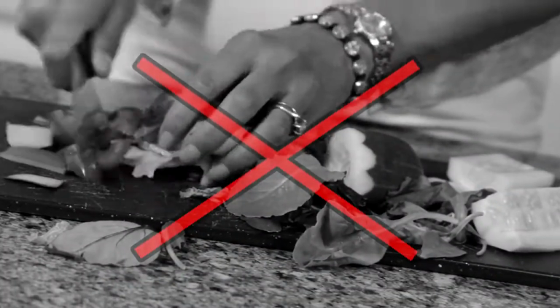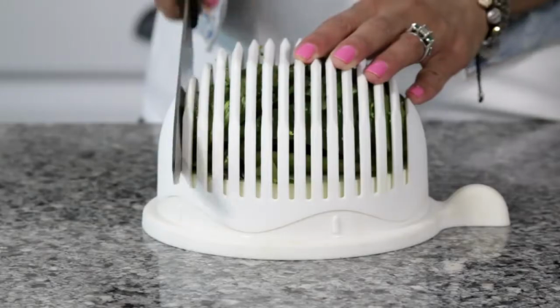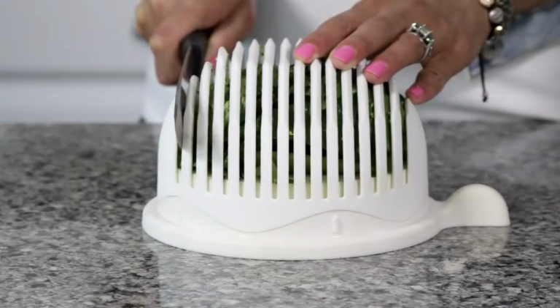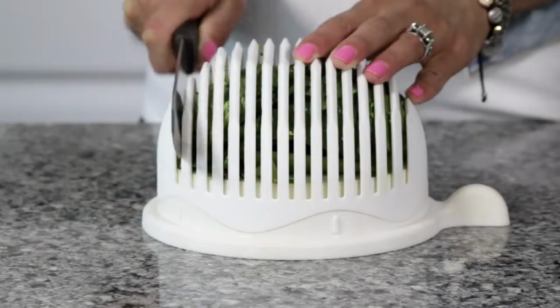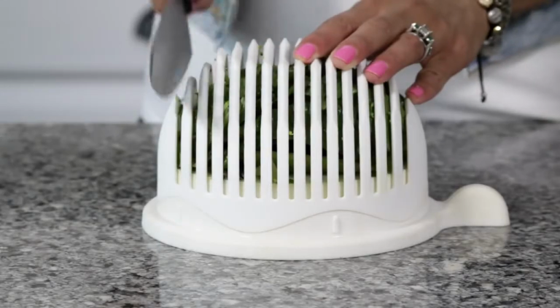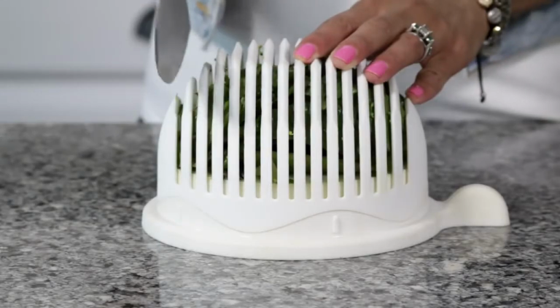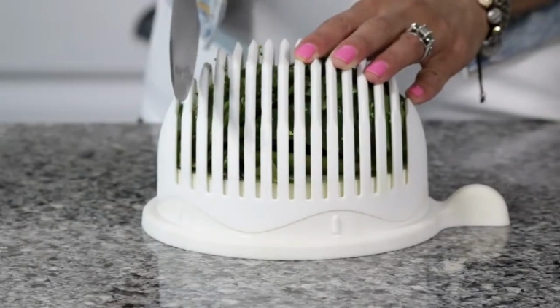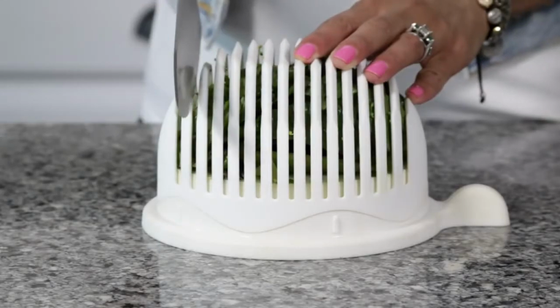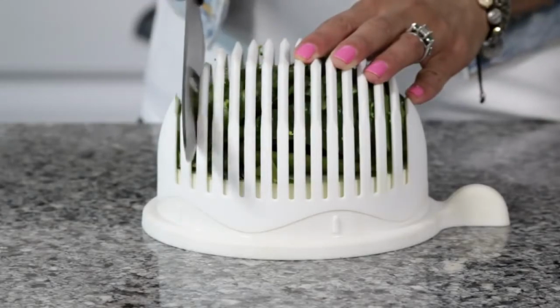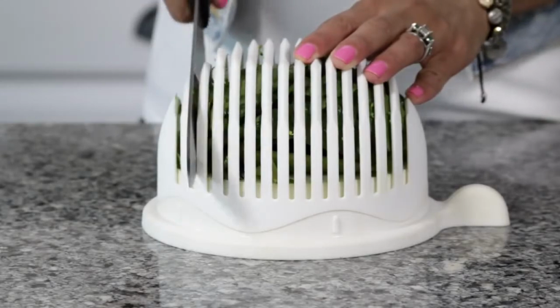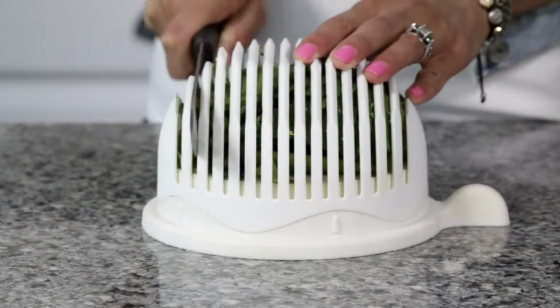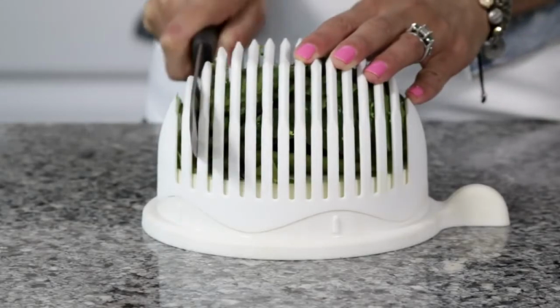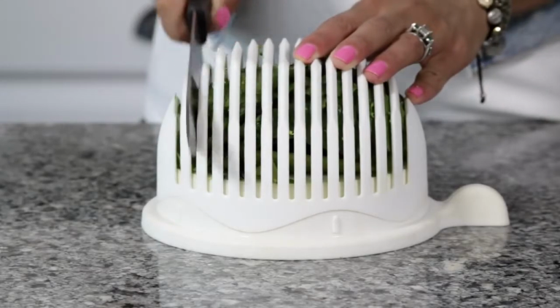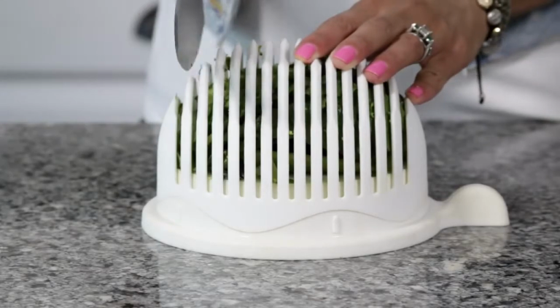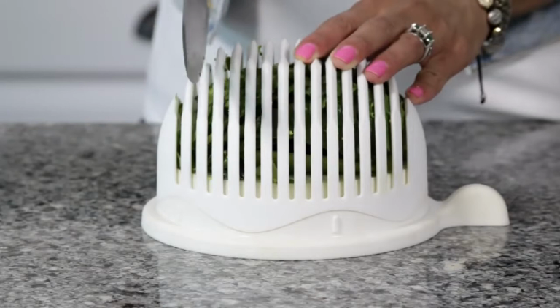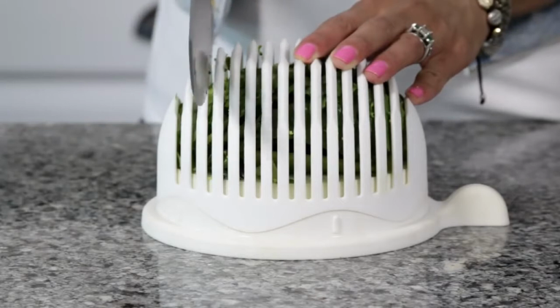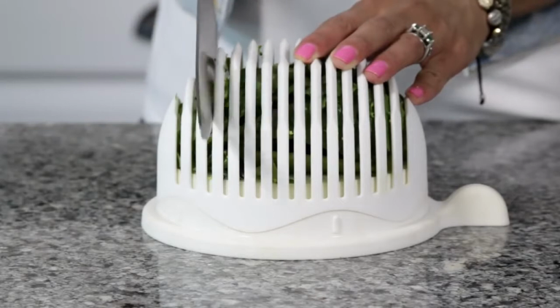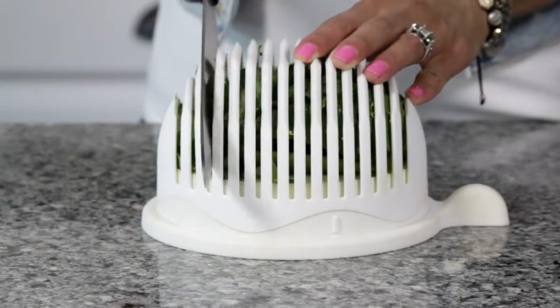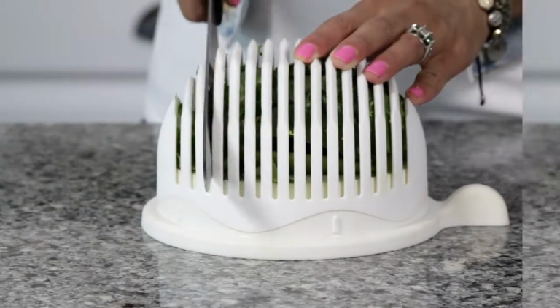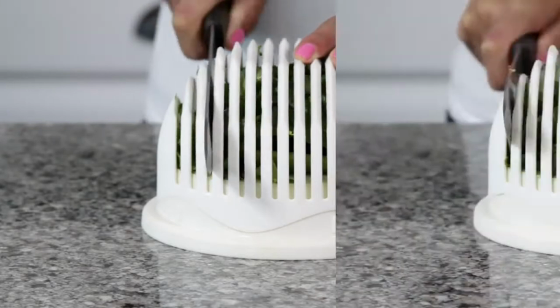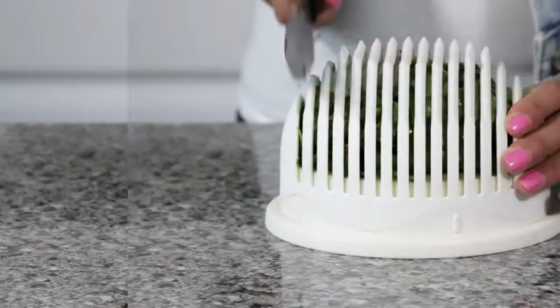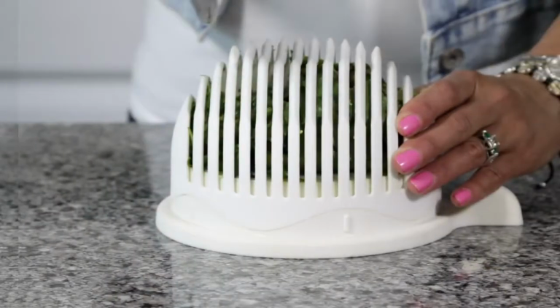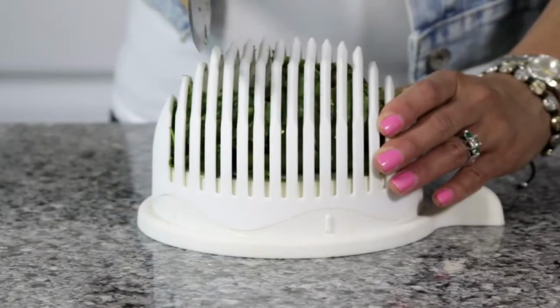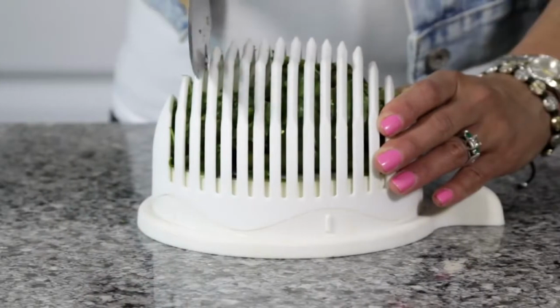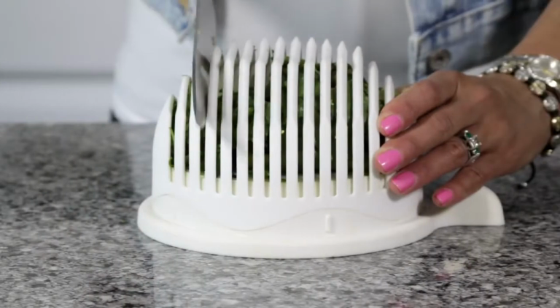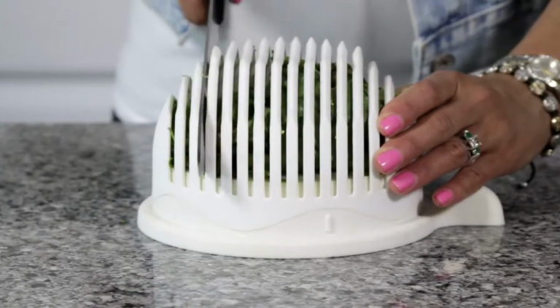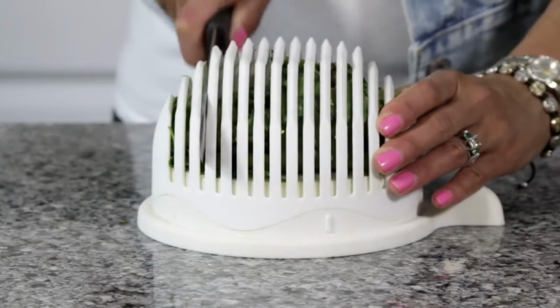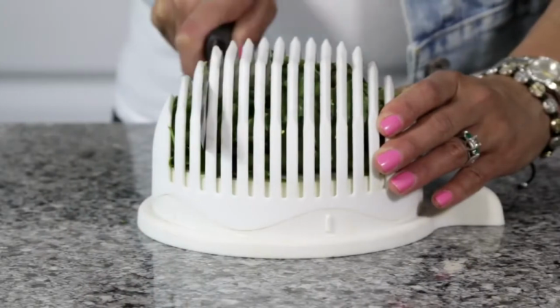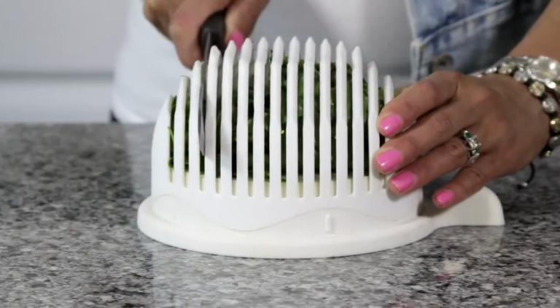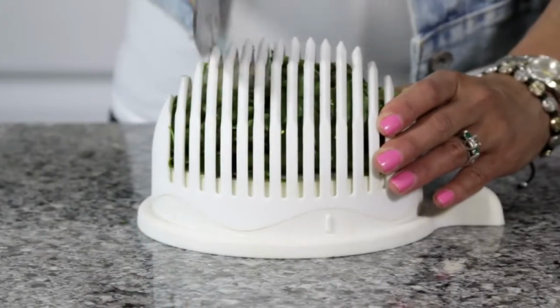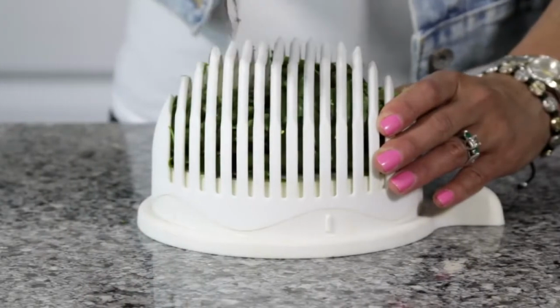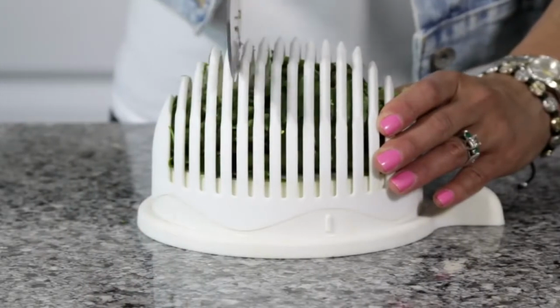Cut in every slit for a finely chopped salad, or cut in every other slit for a rougher chop.